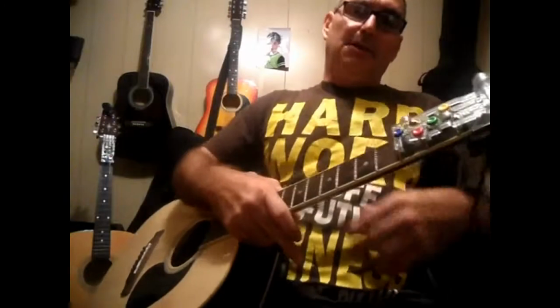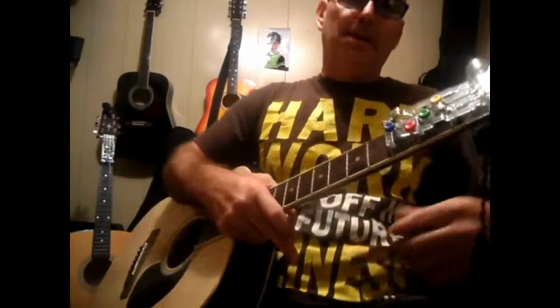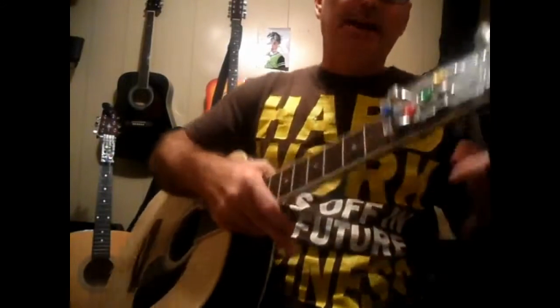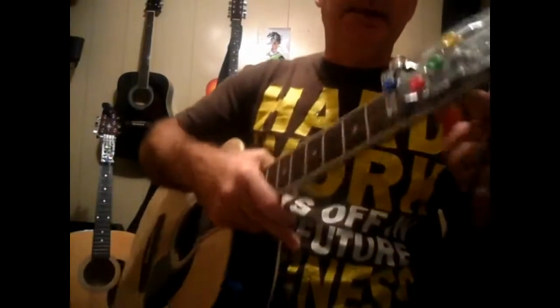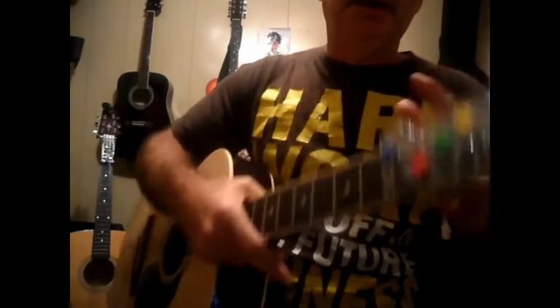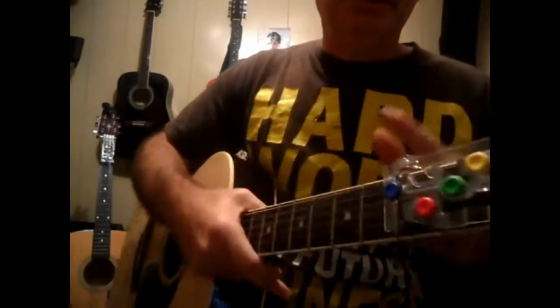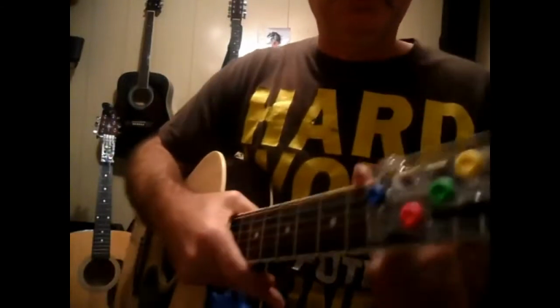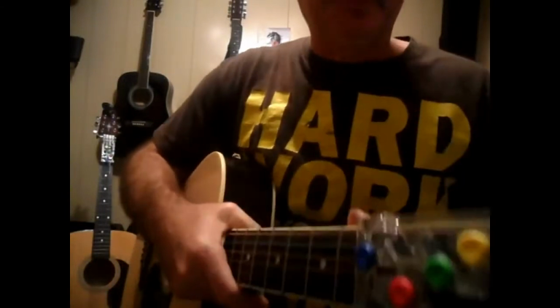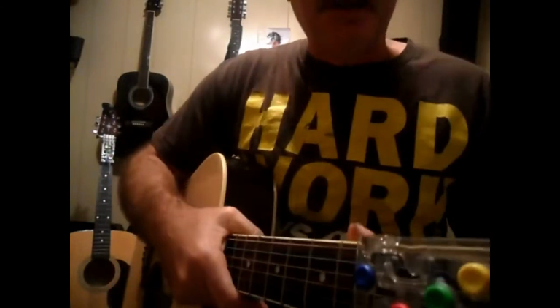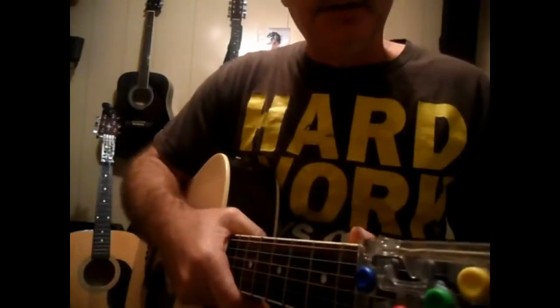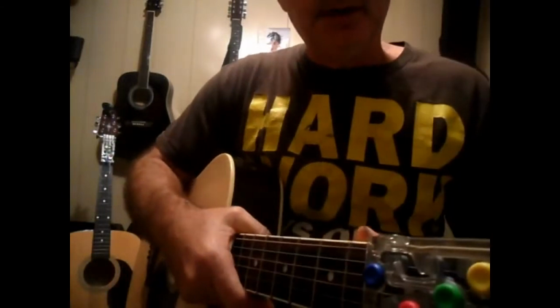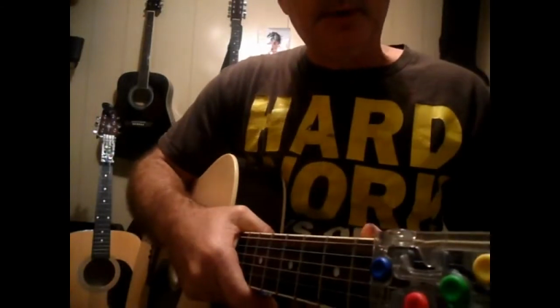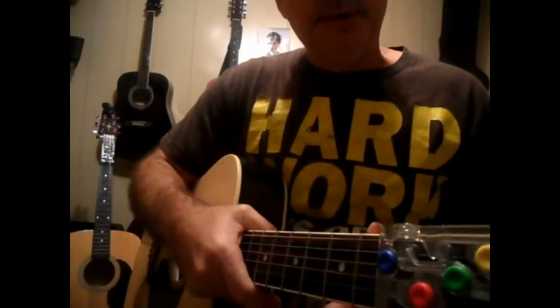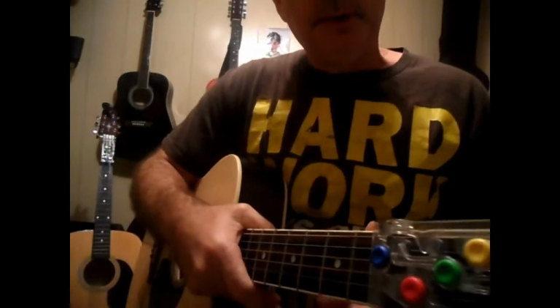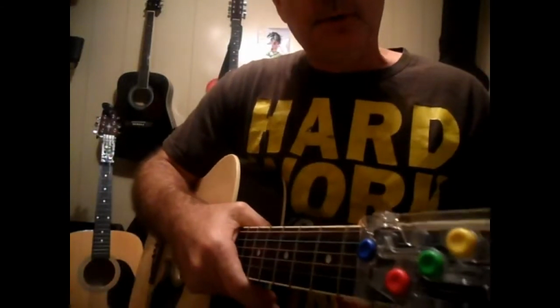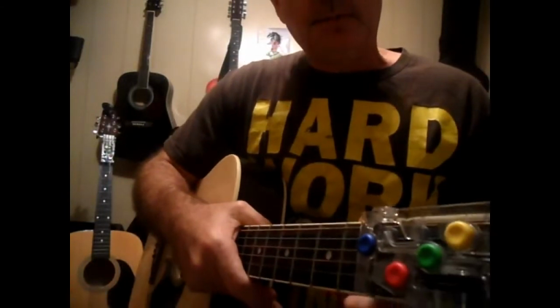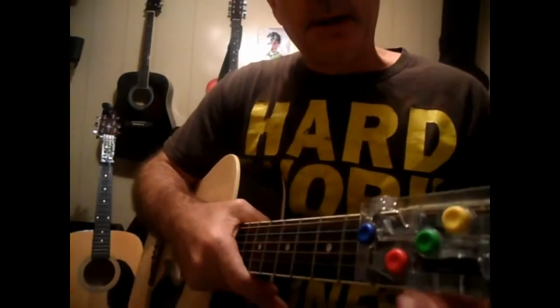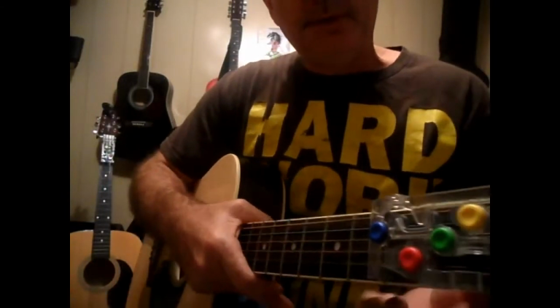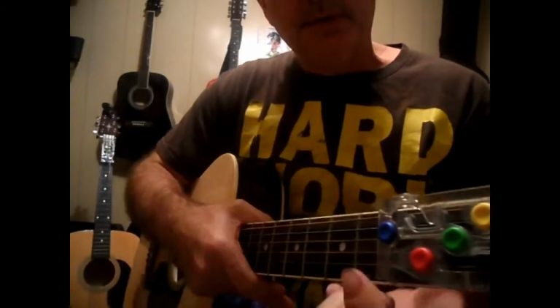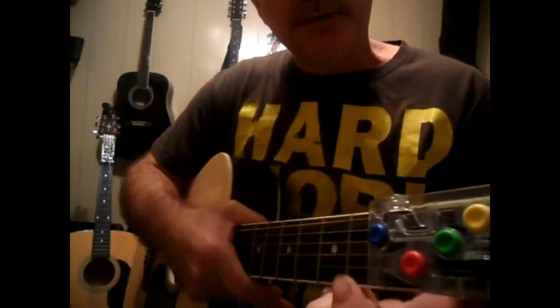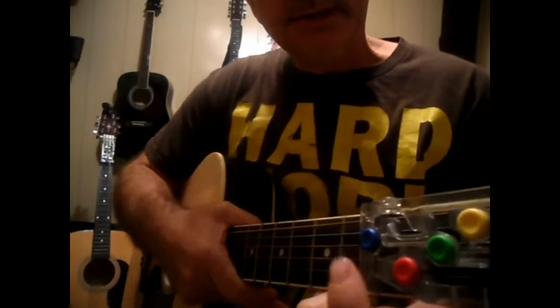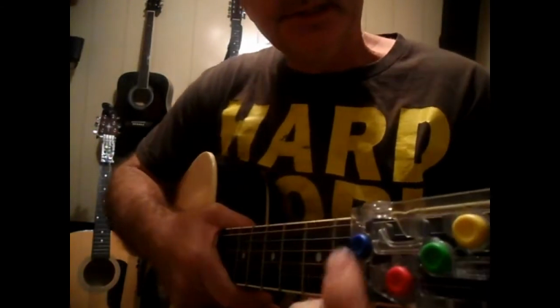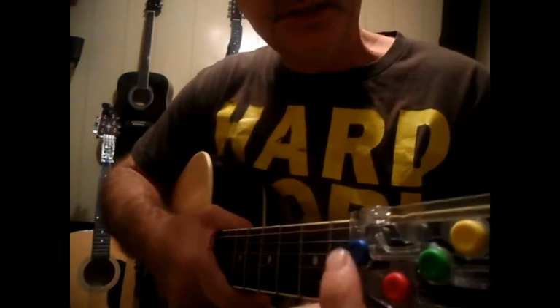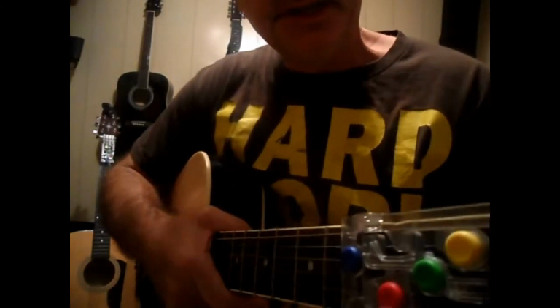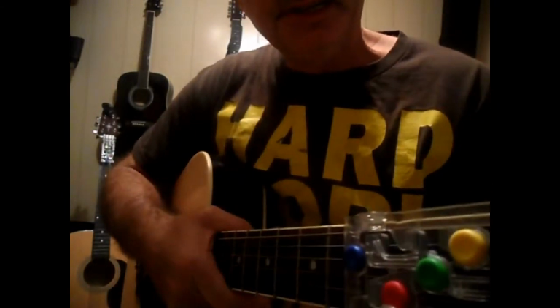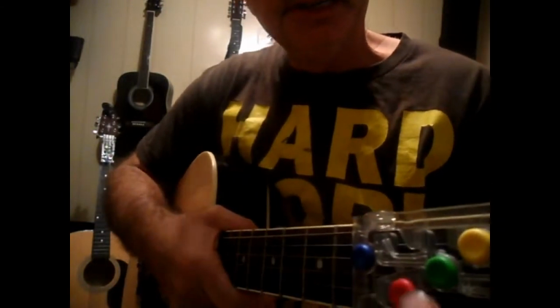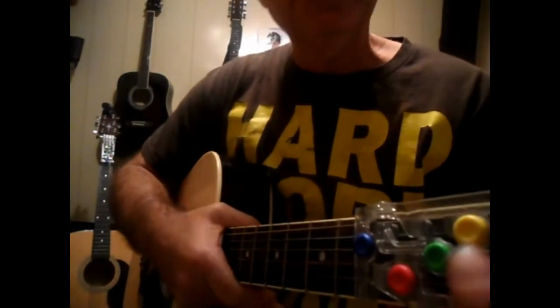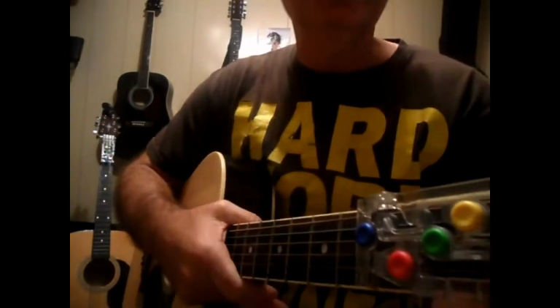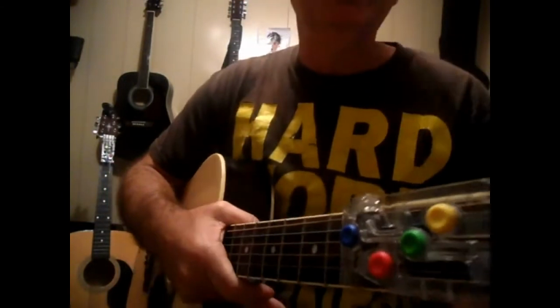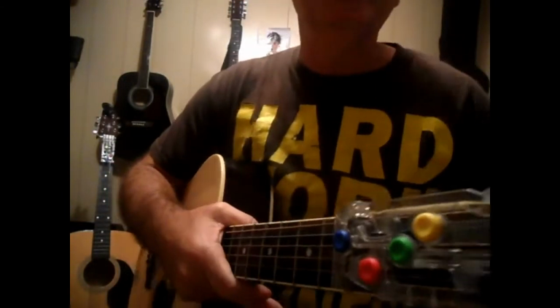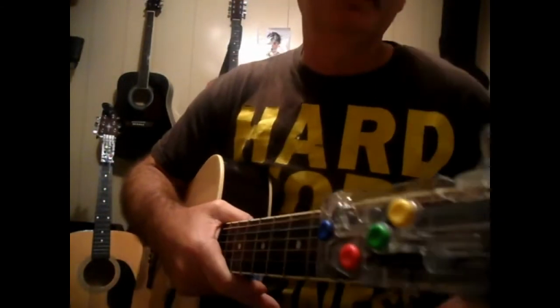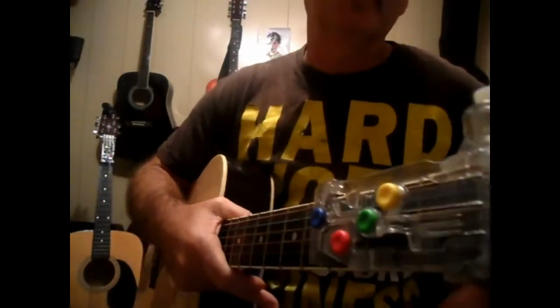All right, Edwin here with another thing I'm going to do with the Chord Buddy. If you don't know, this is a G, a D, a C, and an E minor.